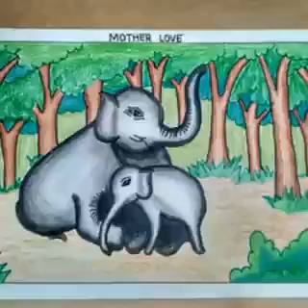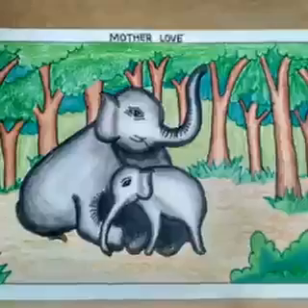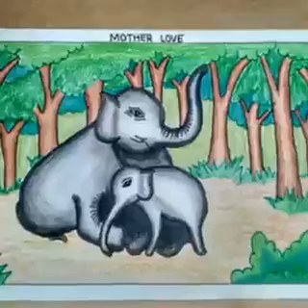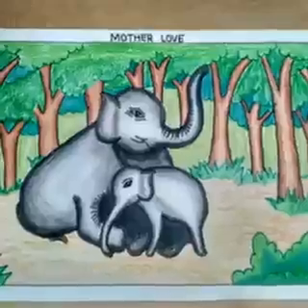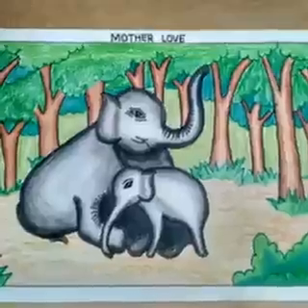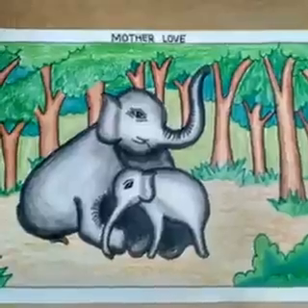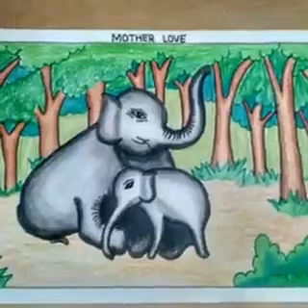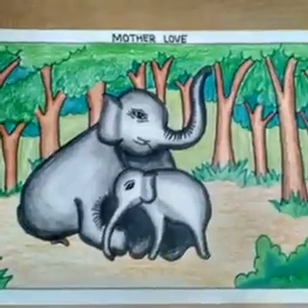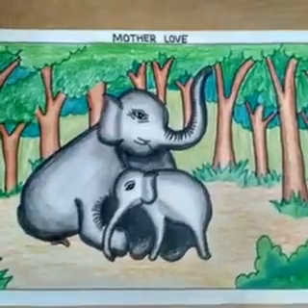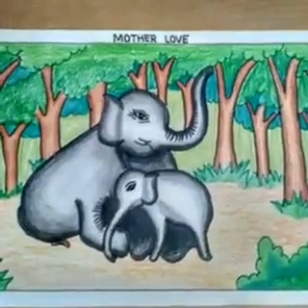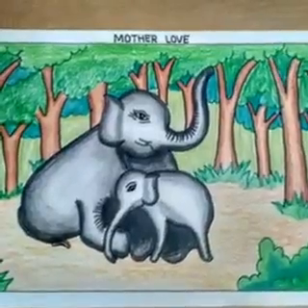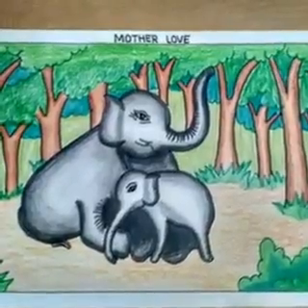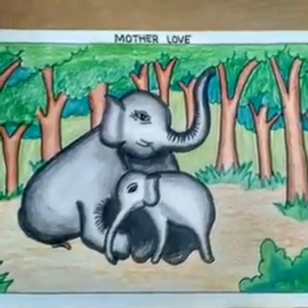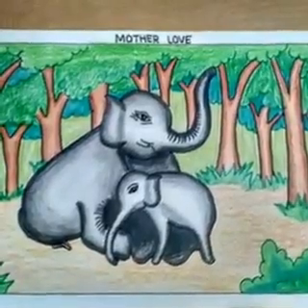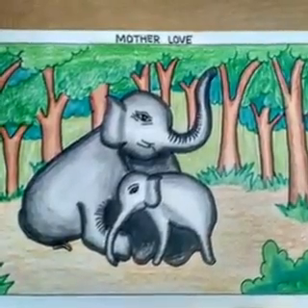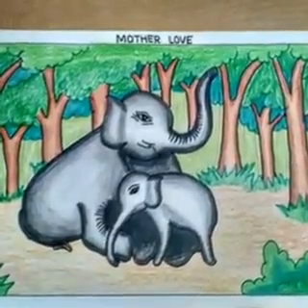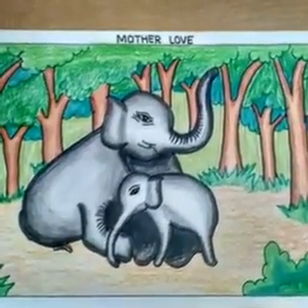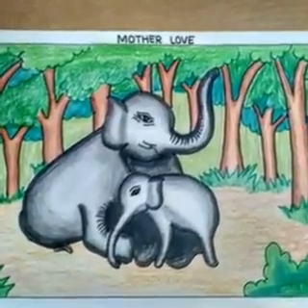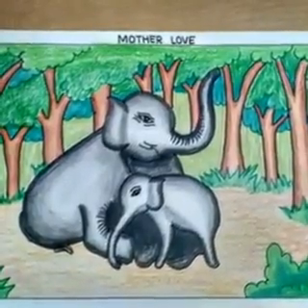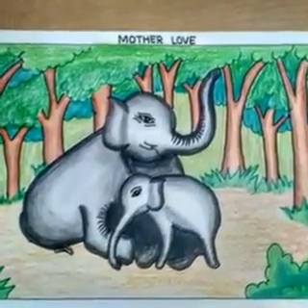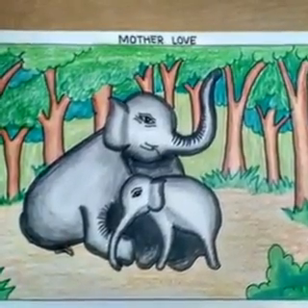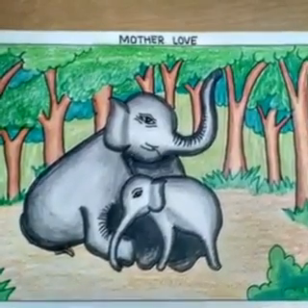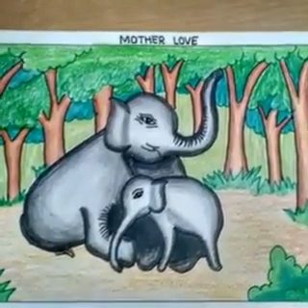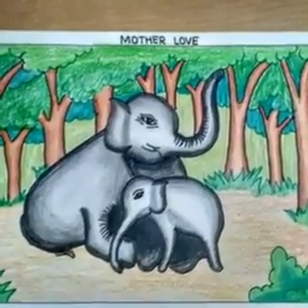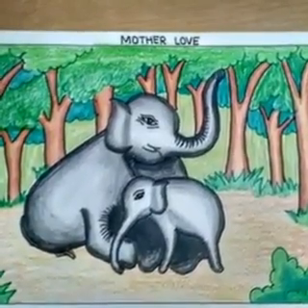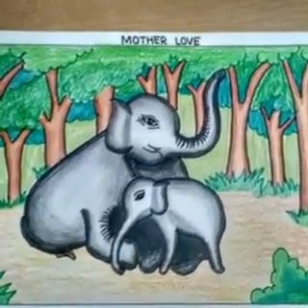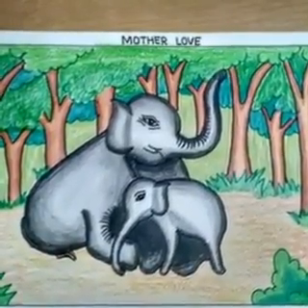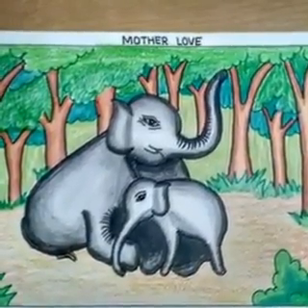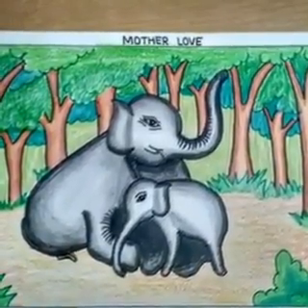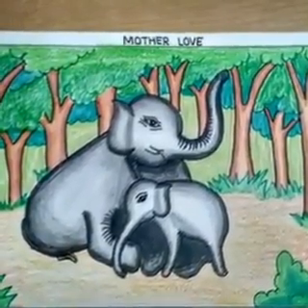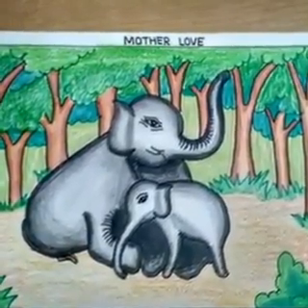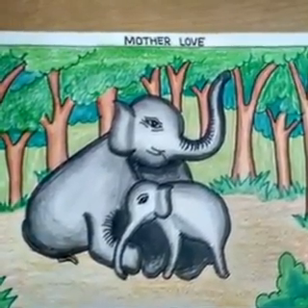Hello dear students, our today's art class topic is Mother Love.